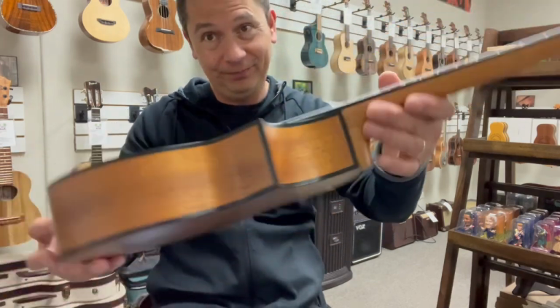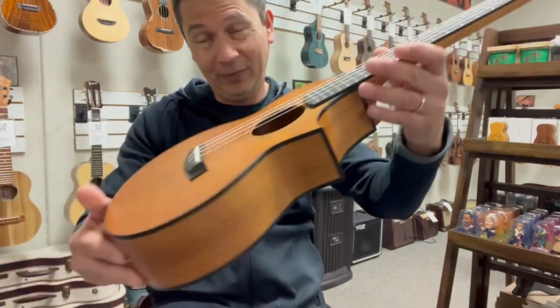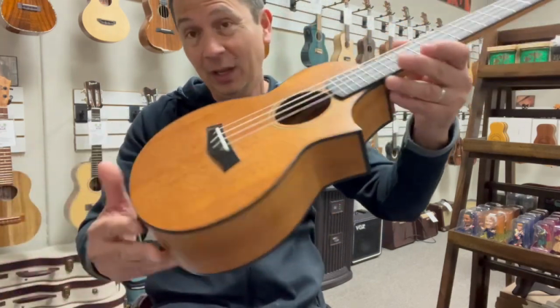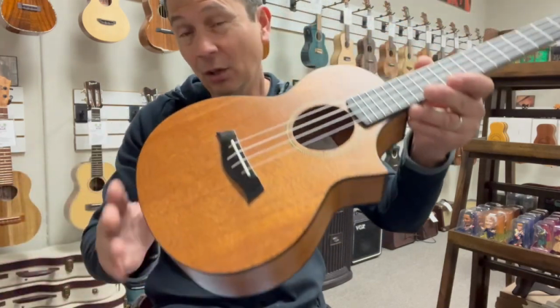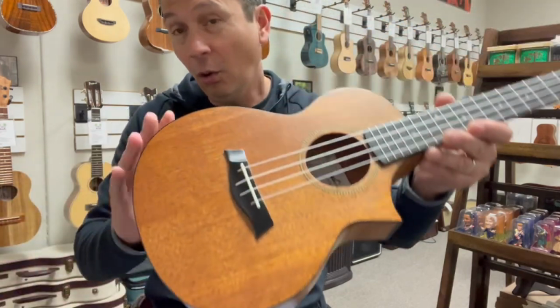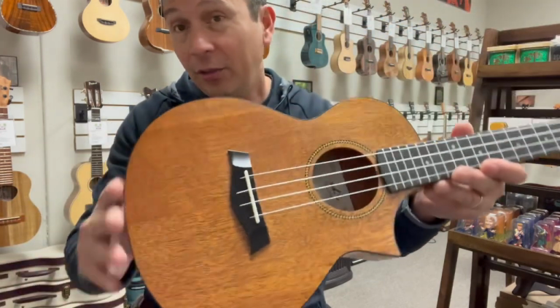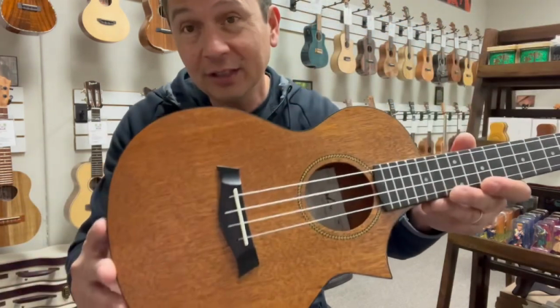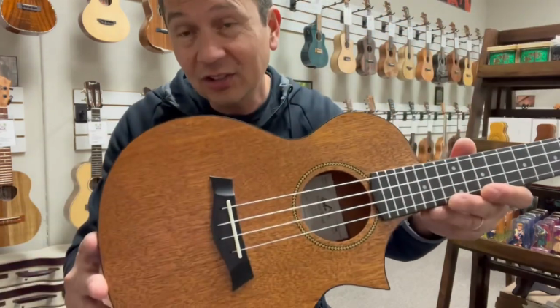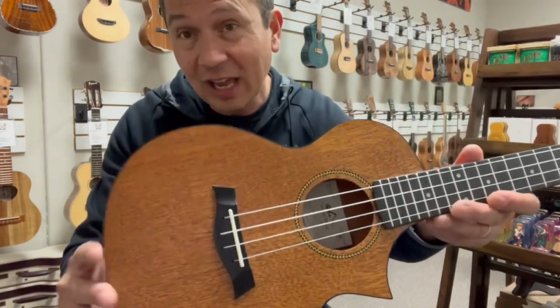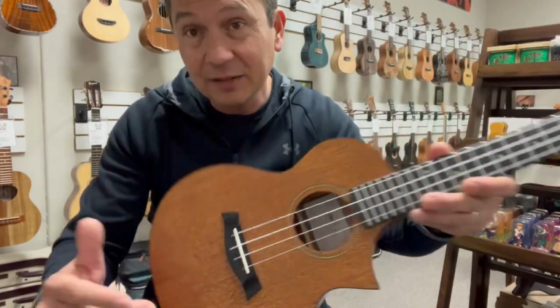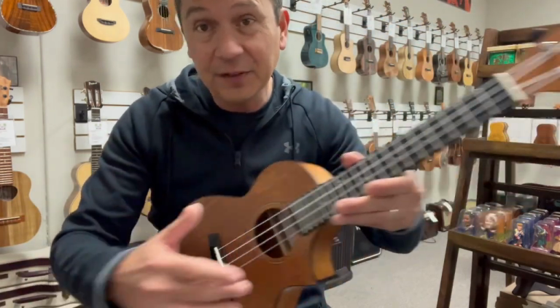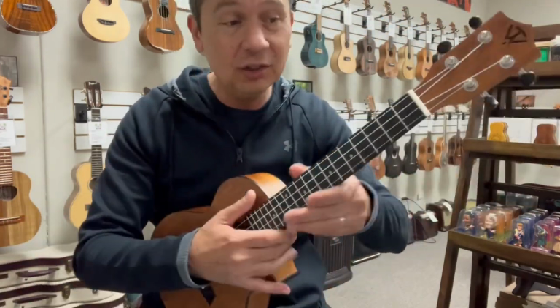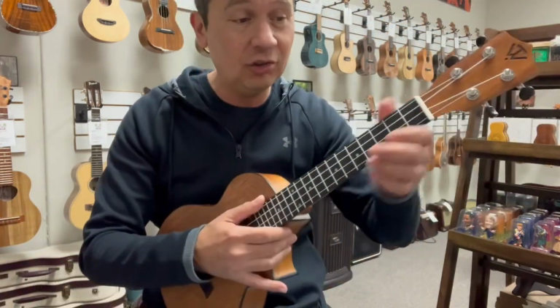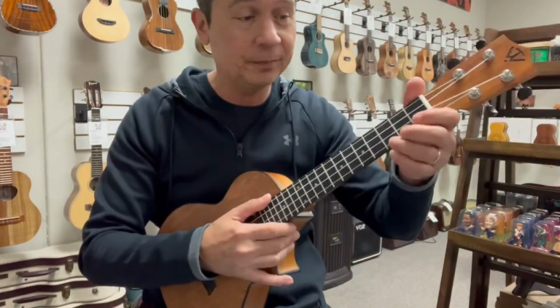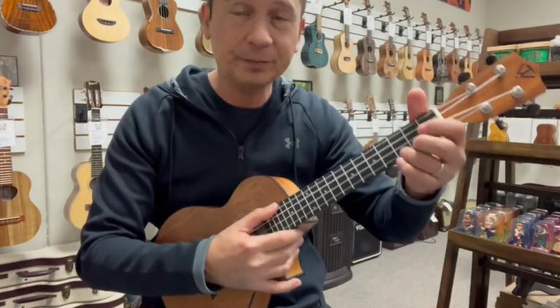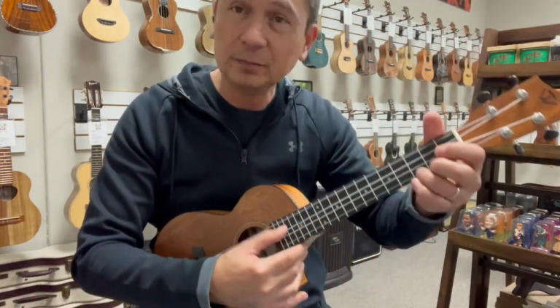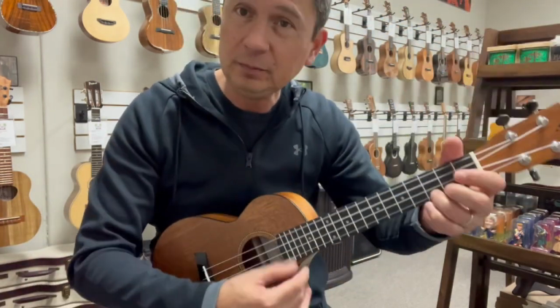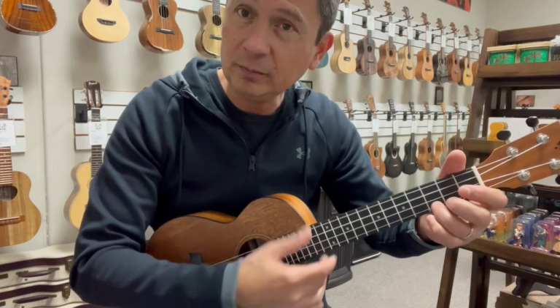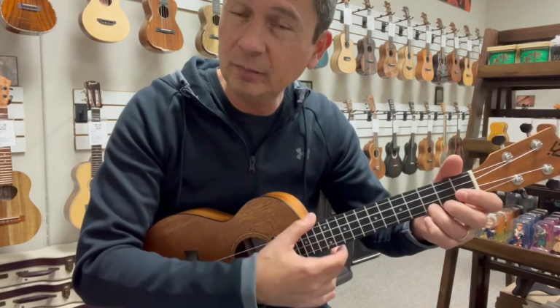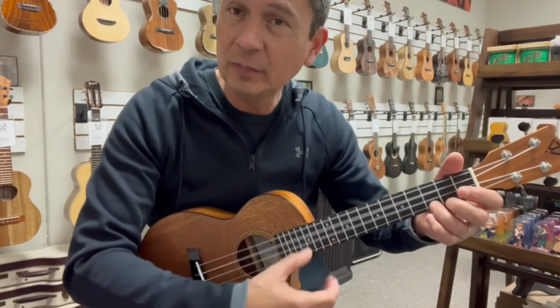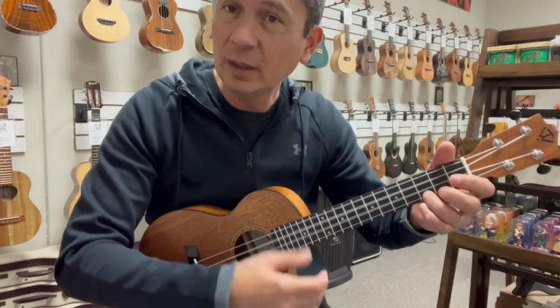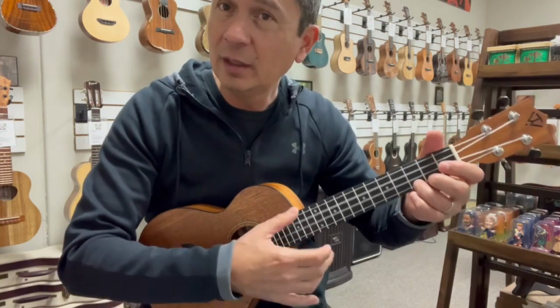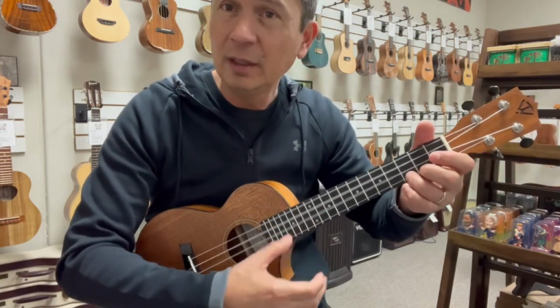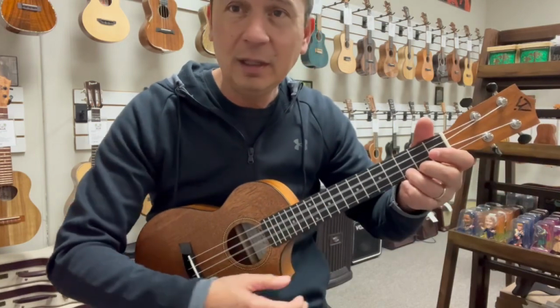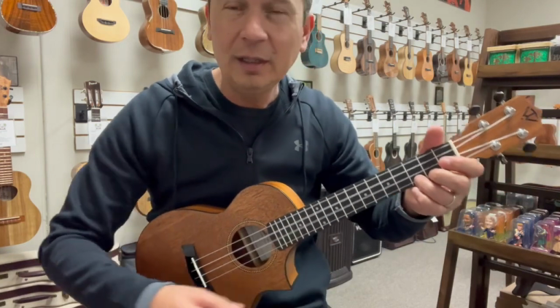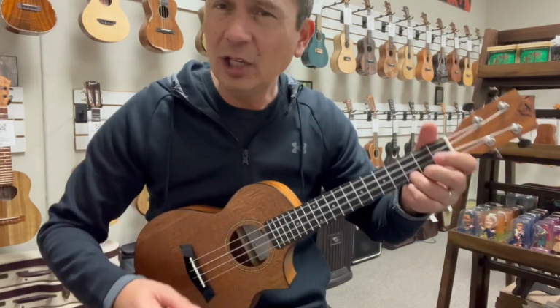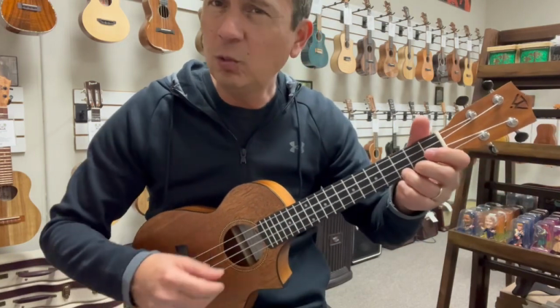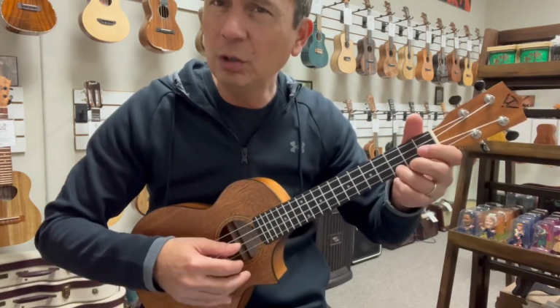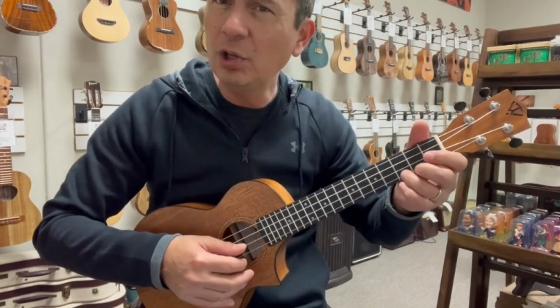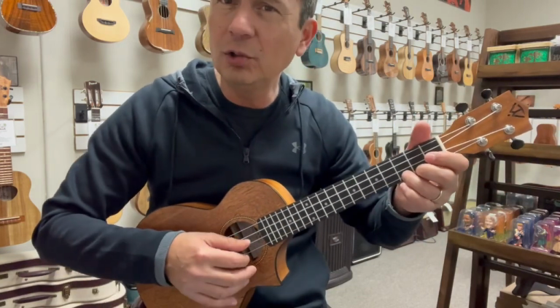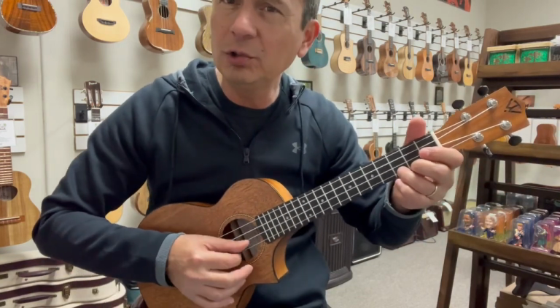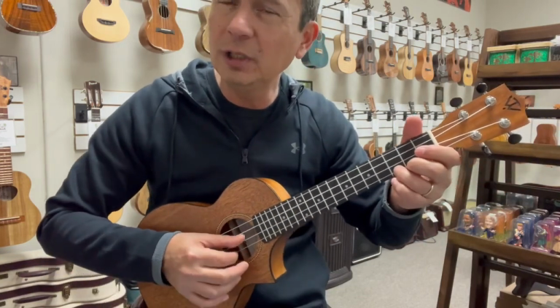The whole thing is a satin finish. Nice warm tone to it.